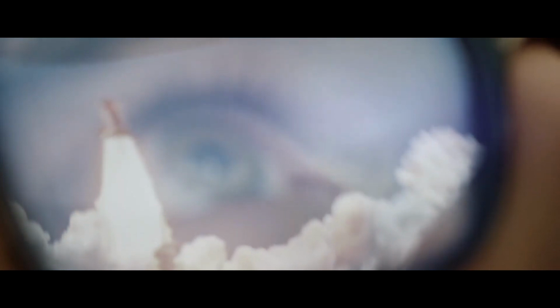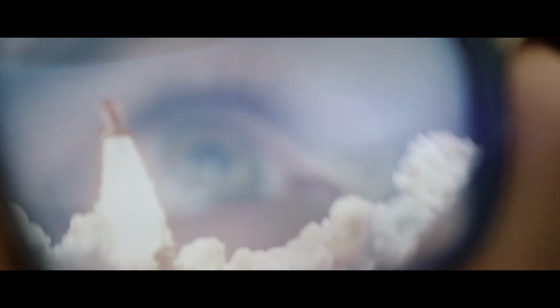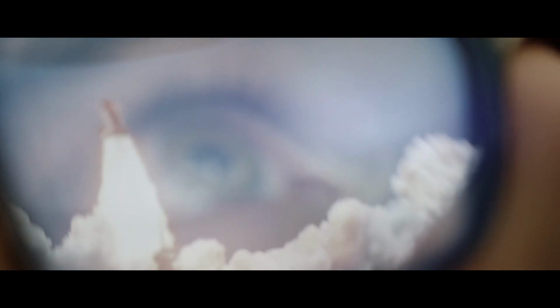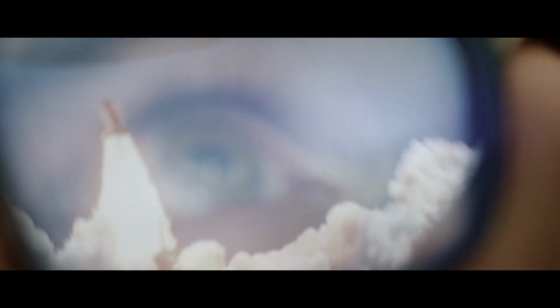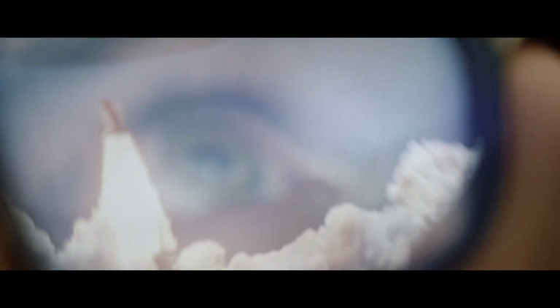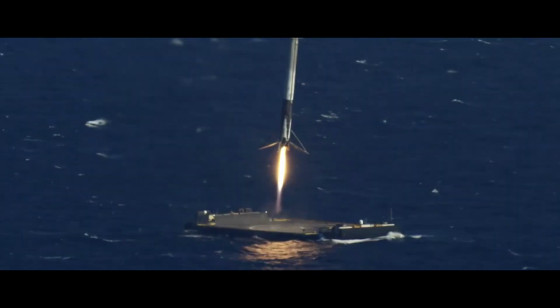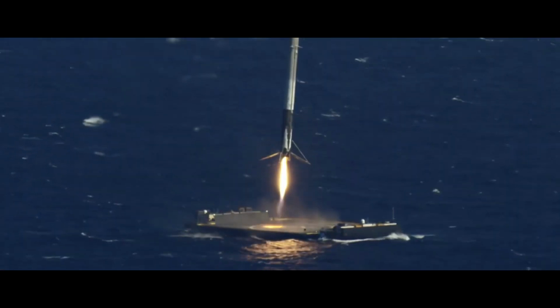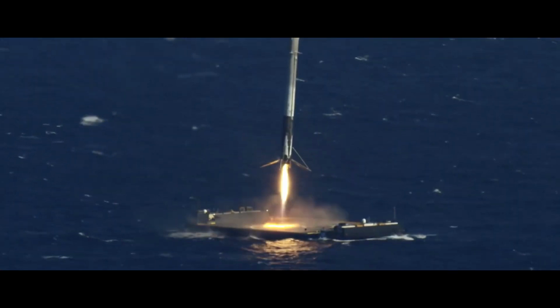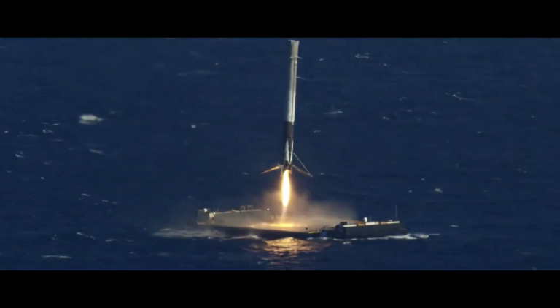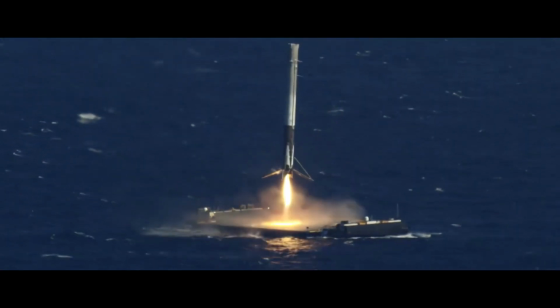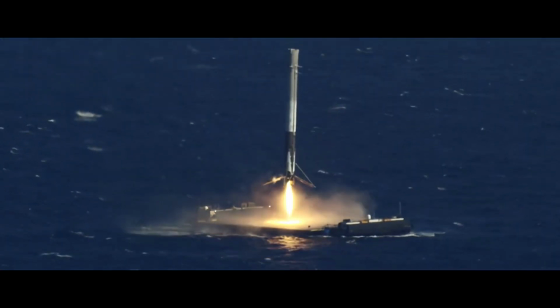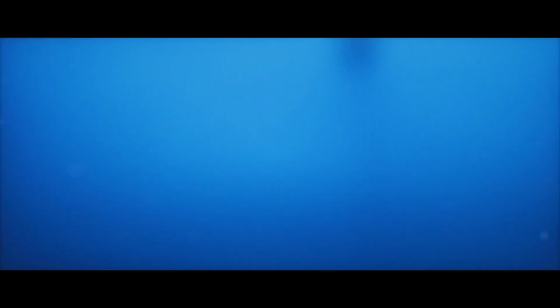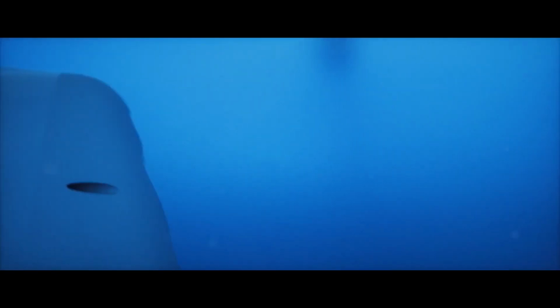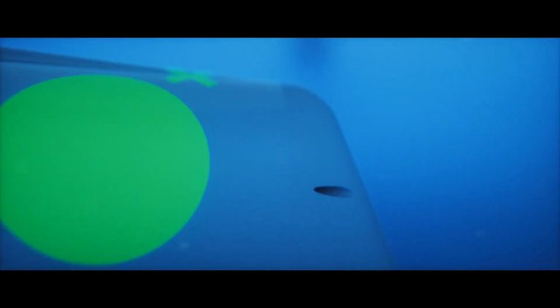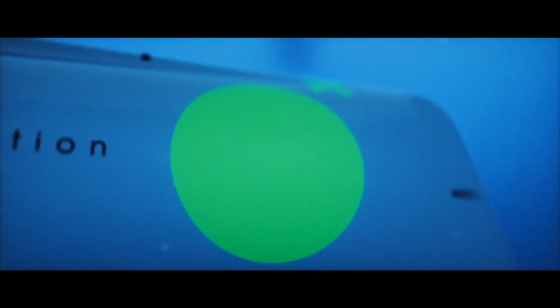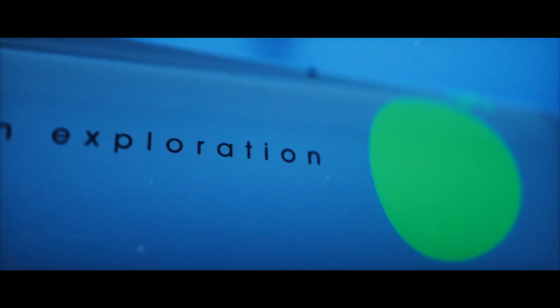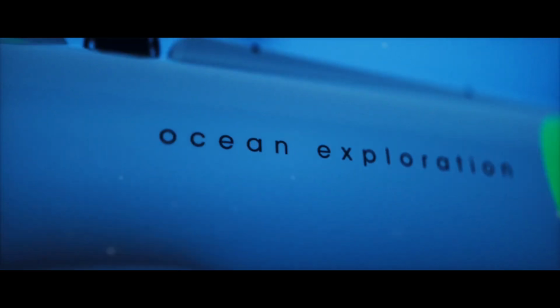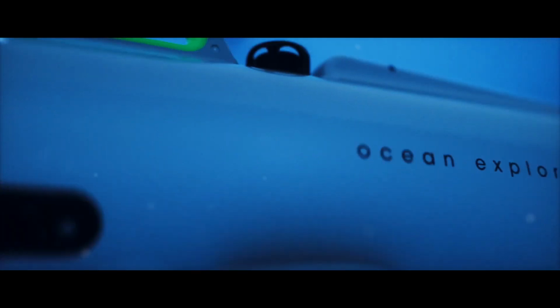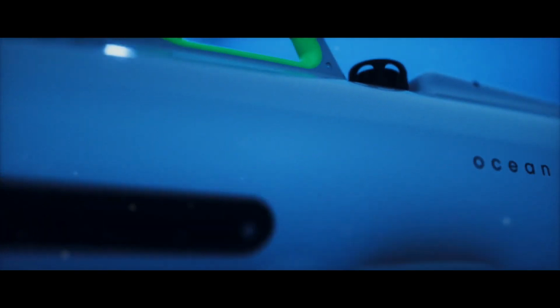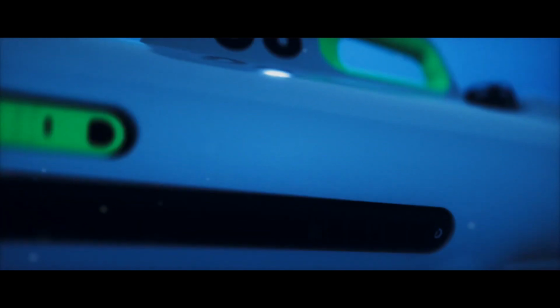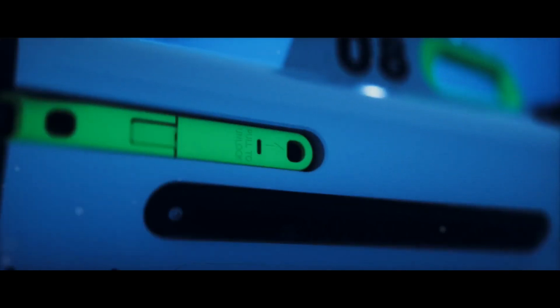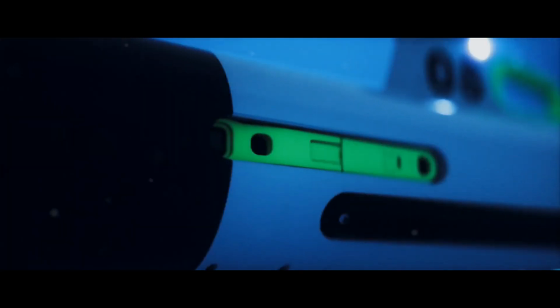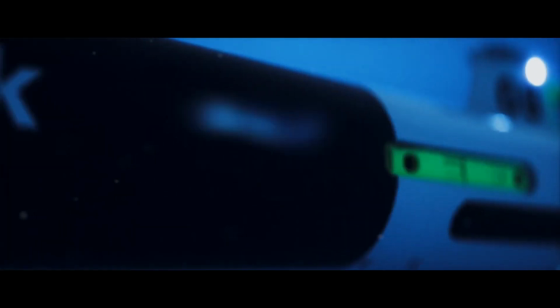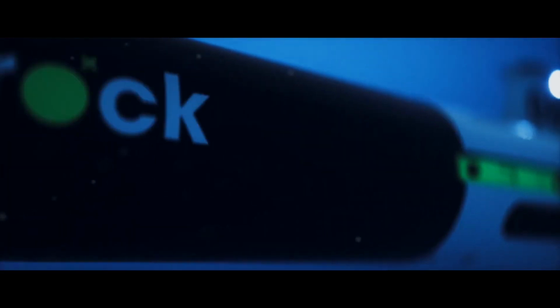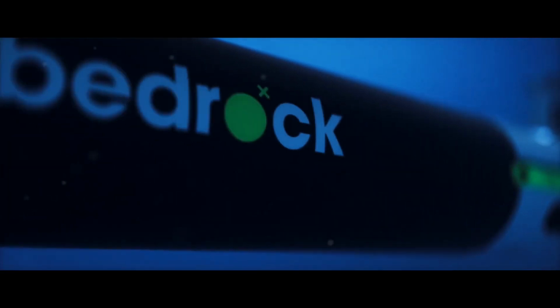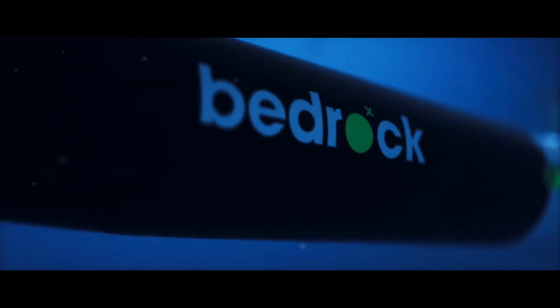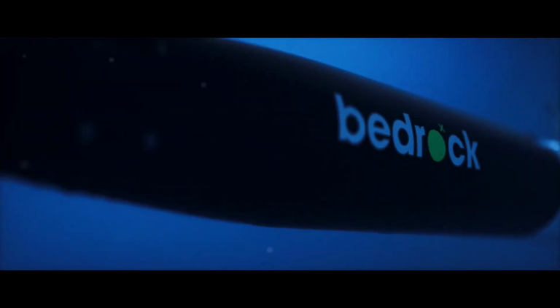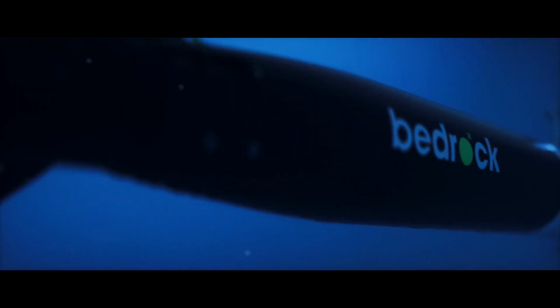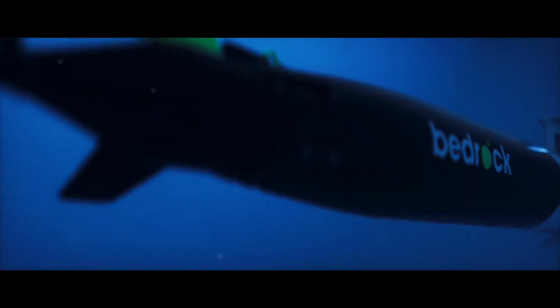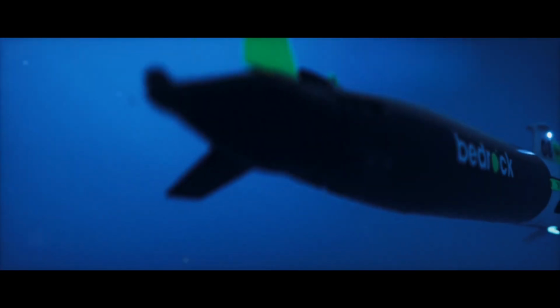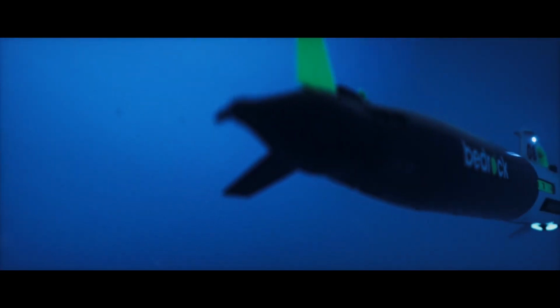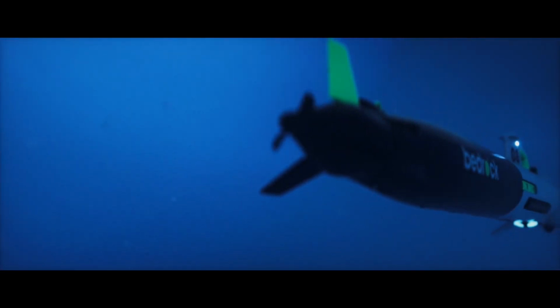Humanity needs a thorough seafloor map to ensure we can live on this planet for generations to come, and current maps don't cut it.